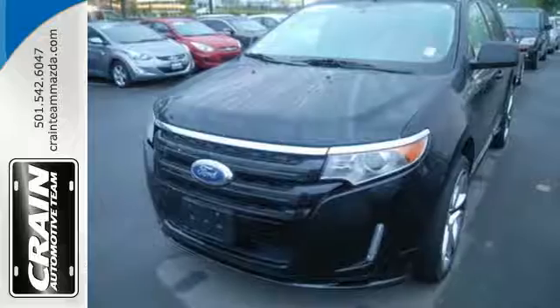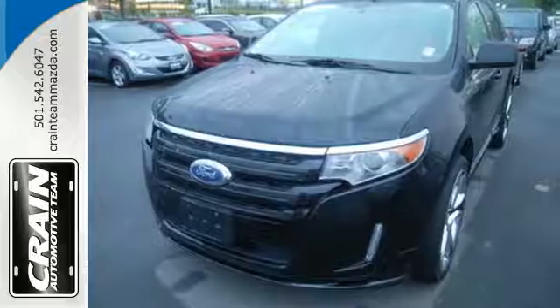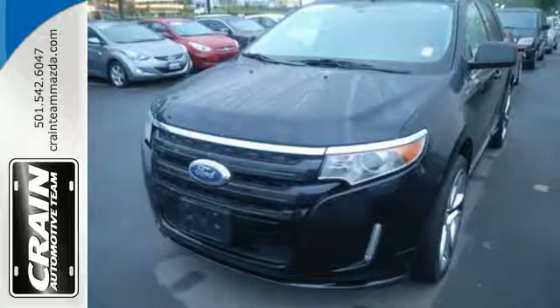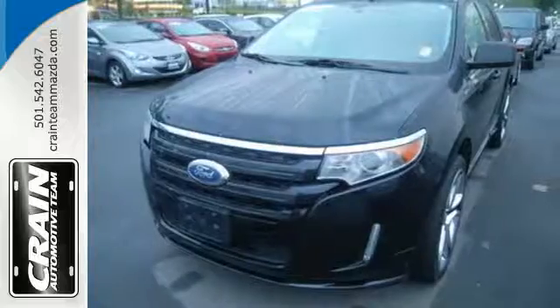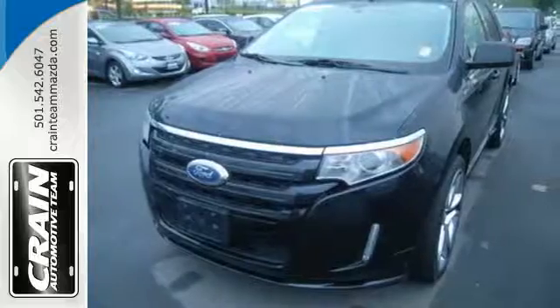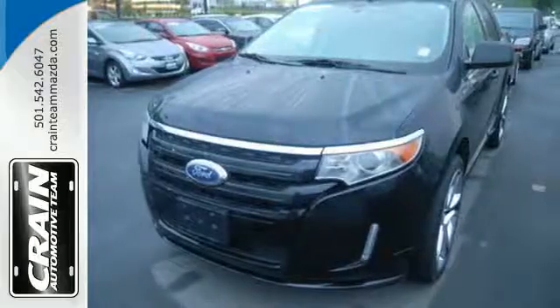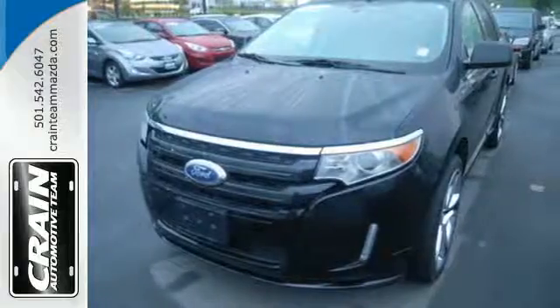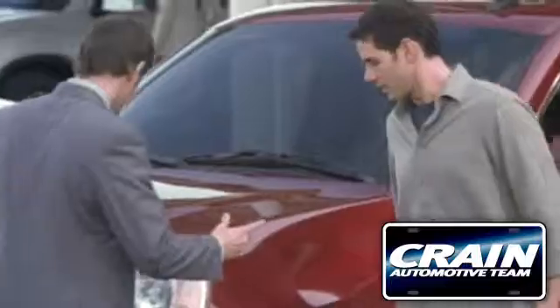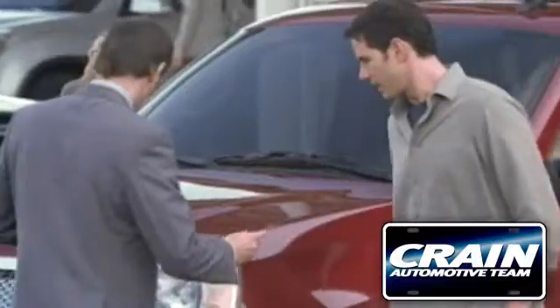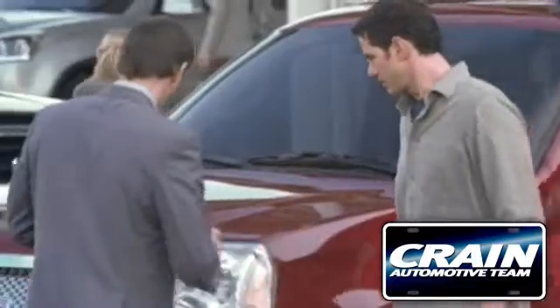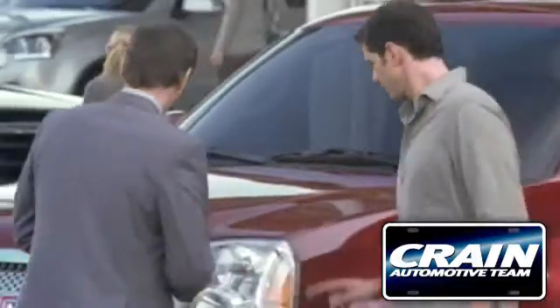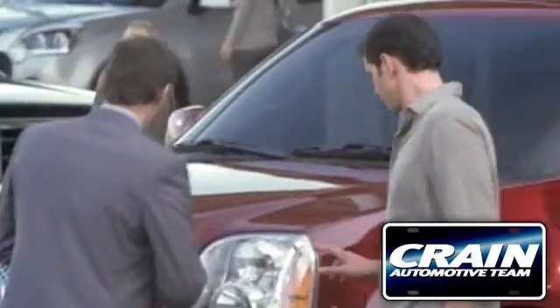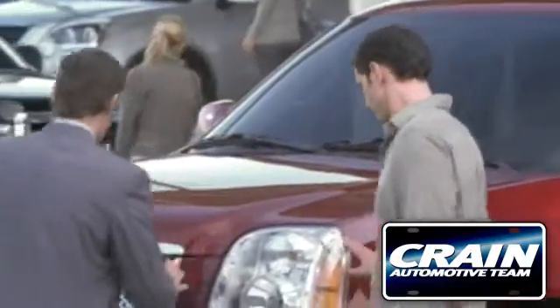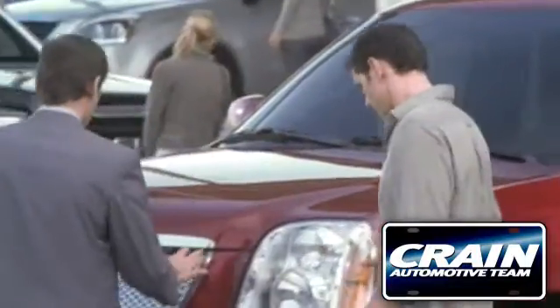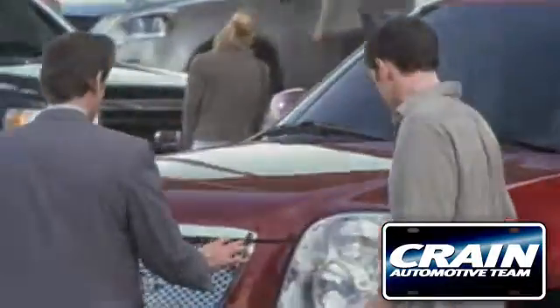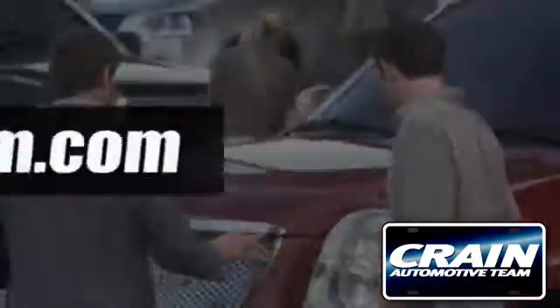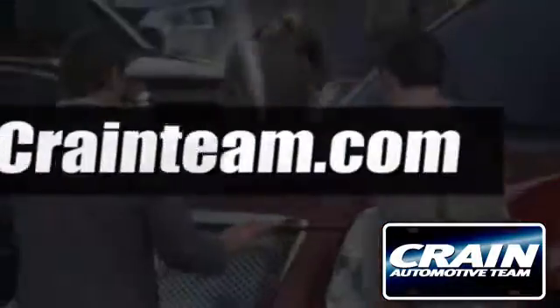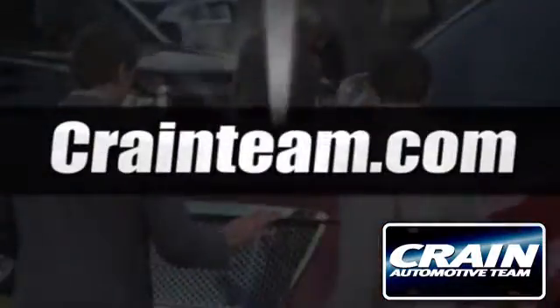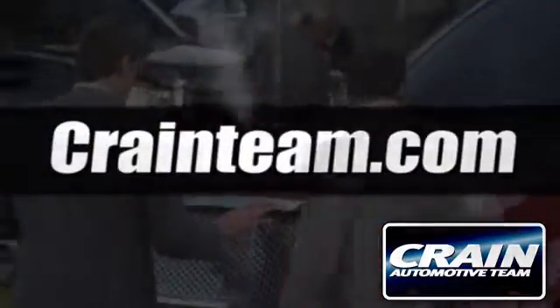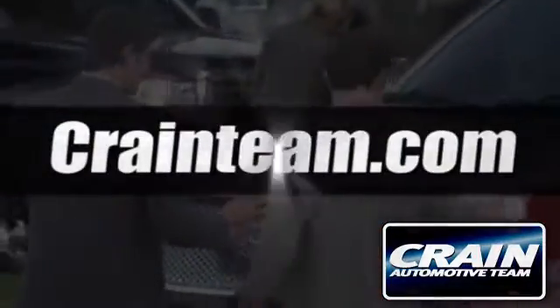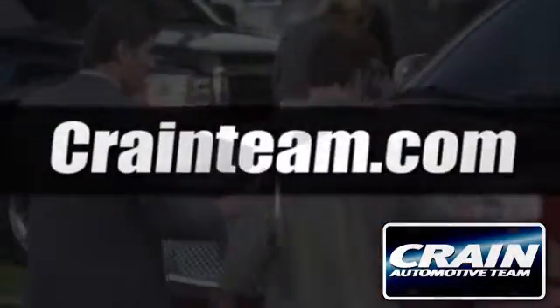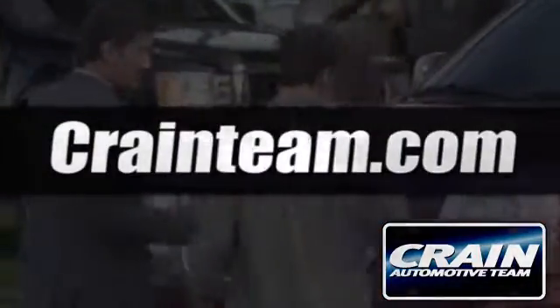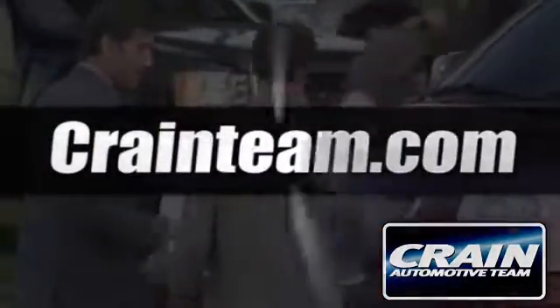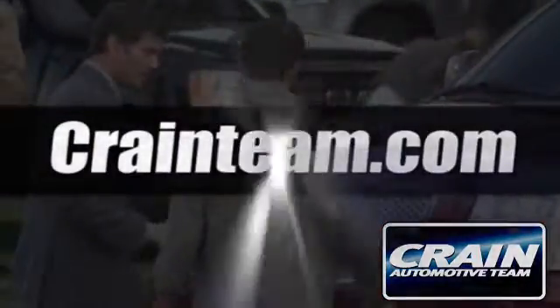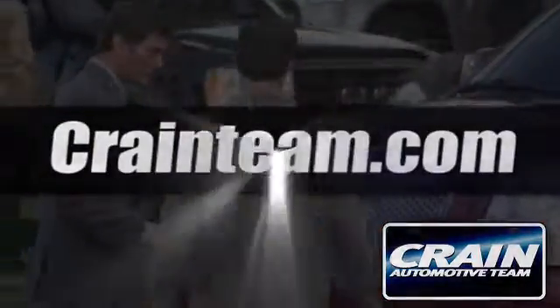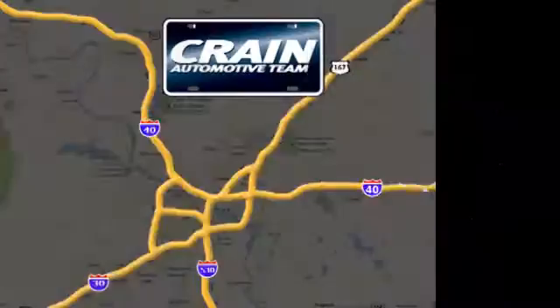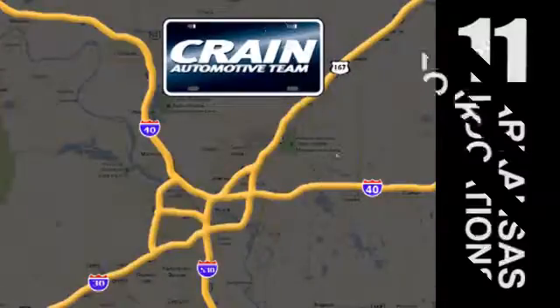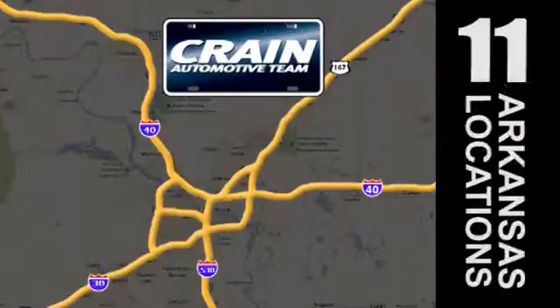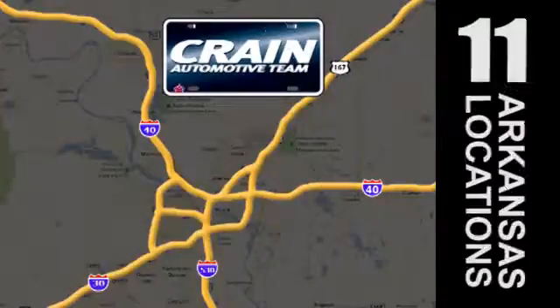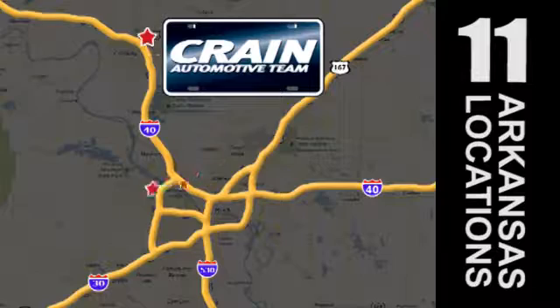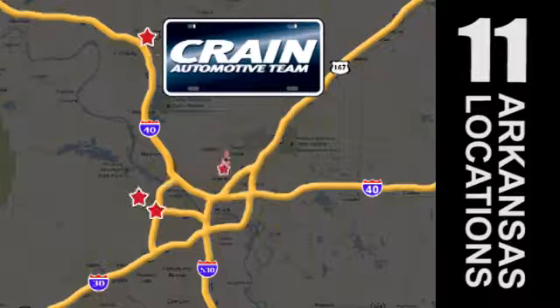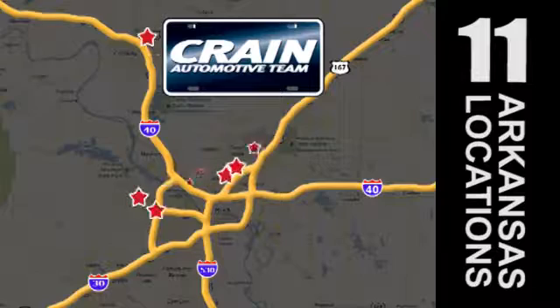Visit us anytime at Craneteam.com. Go, go, go — the Craneteam's got them.